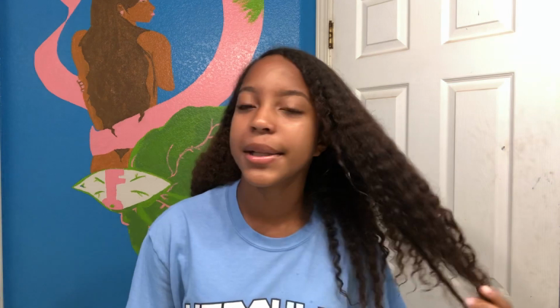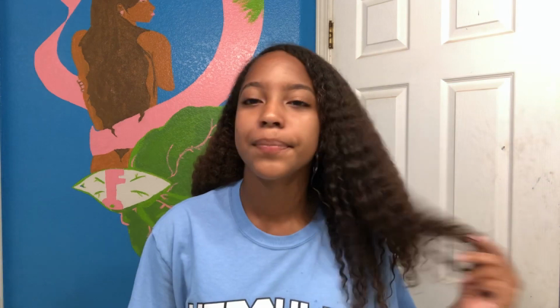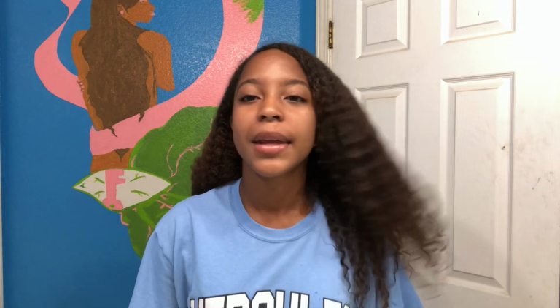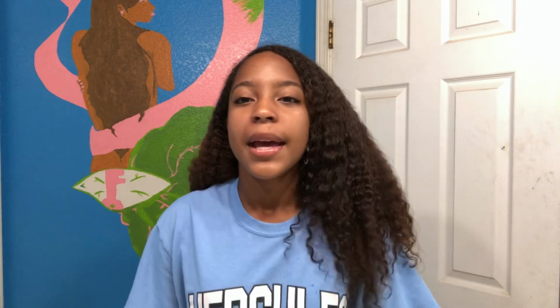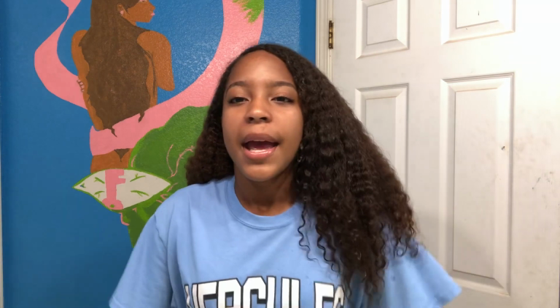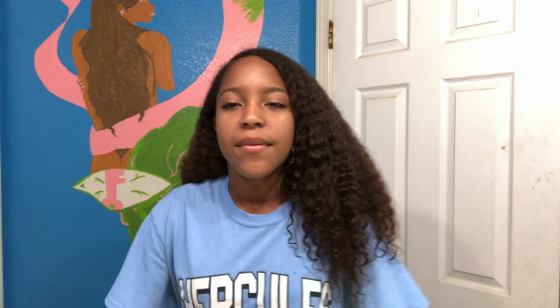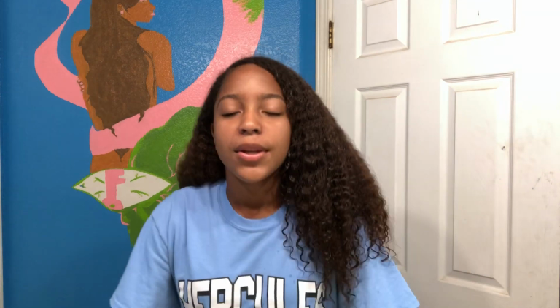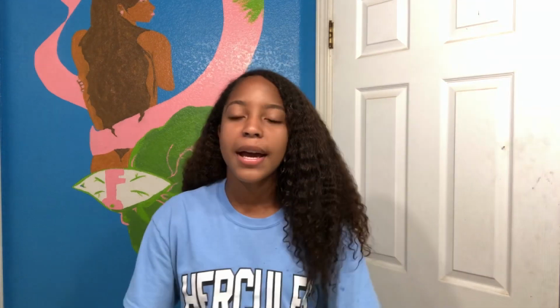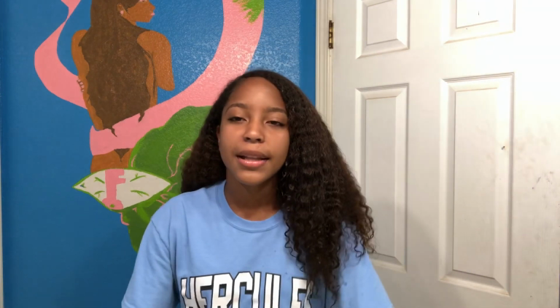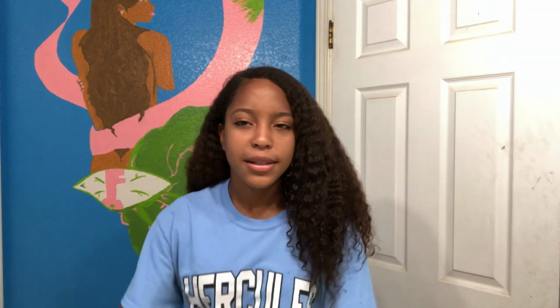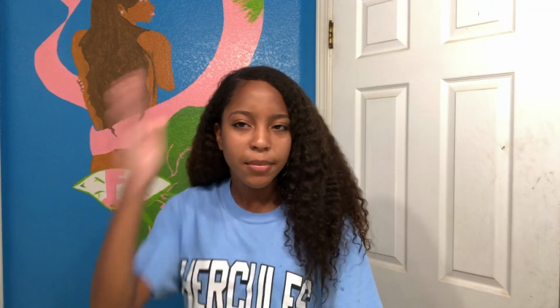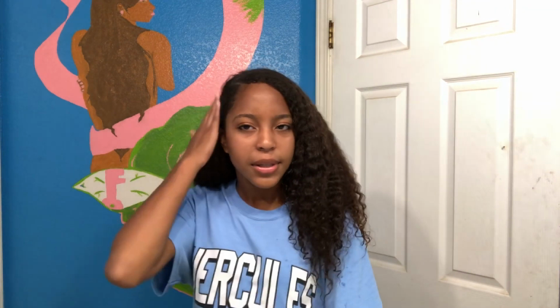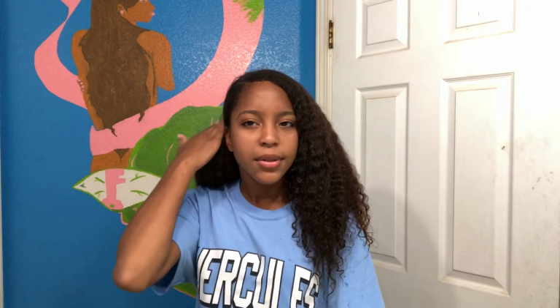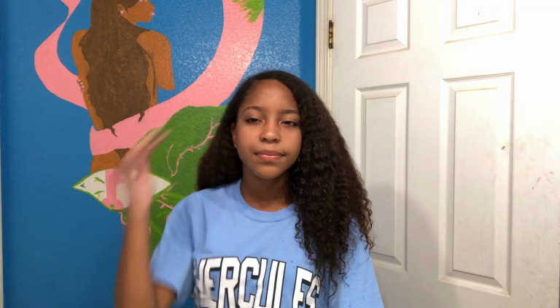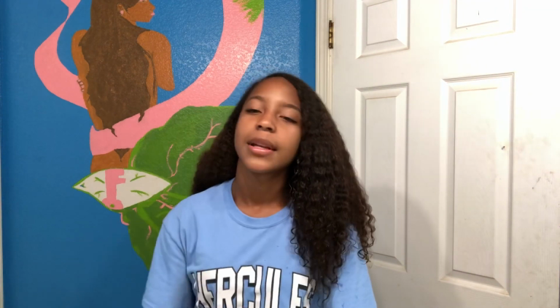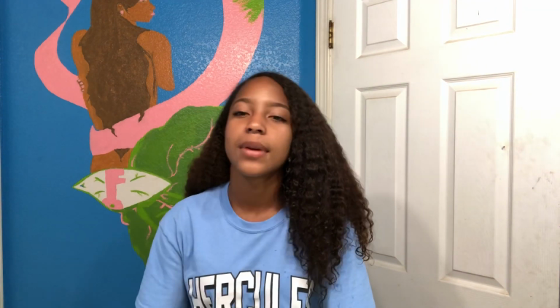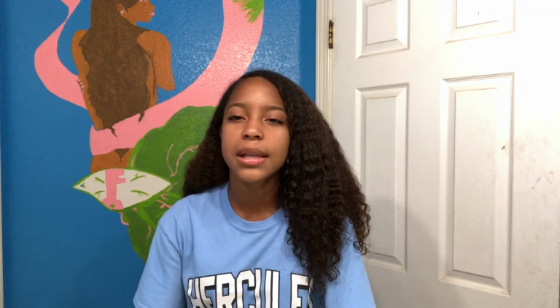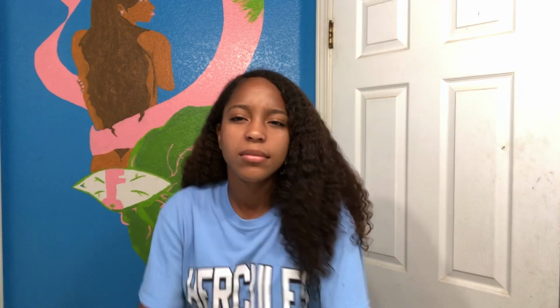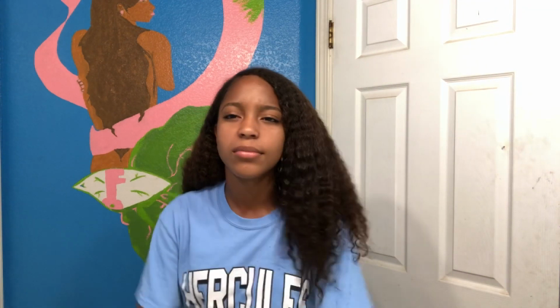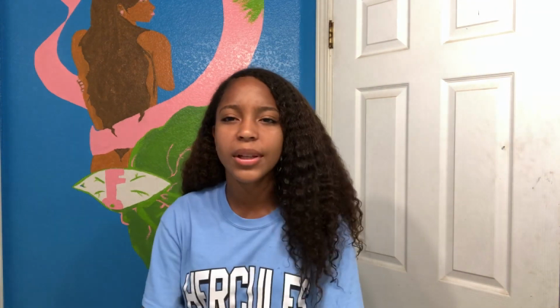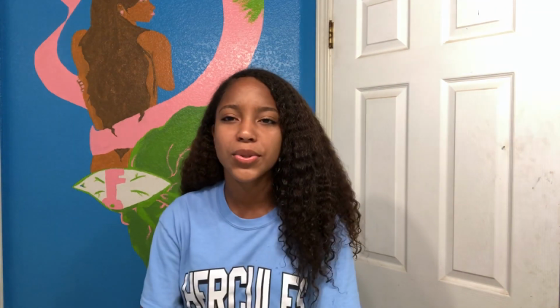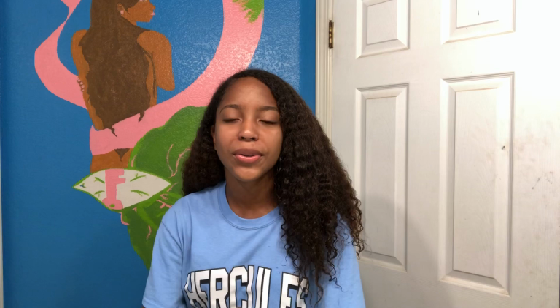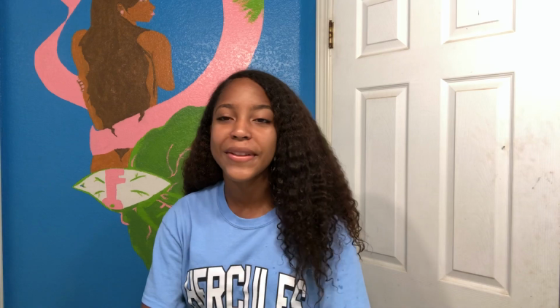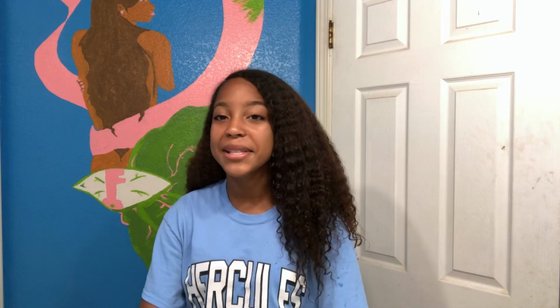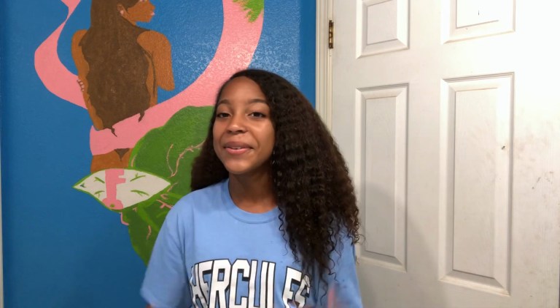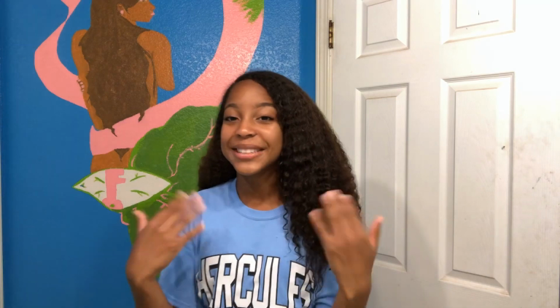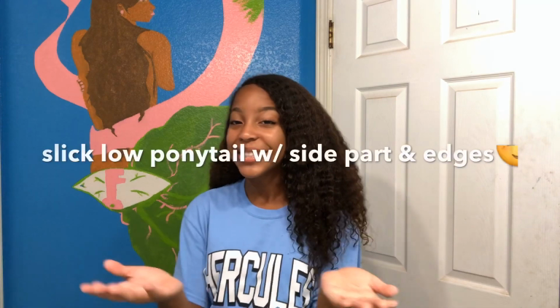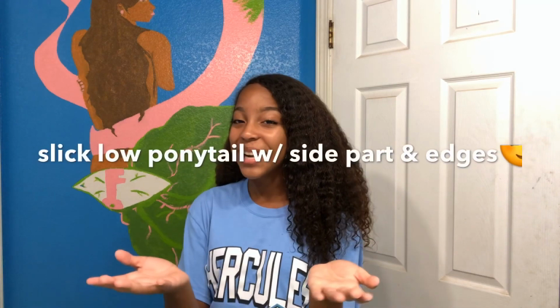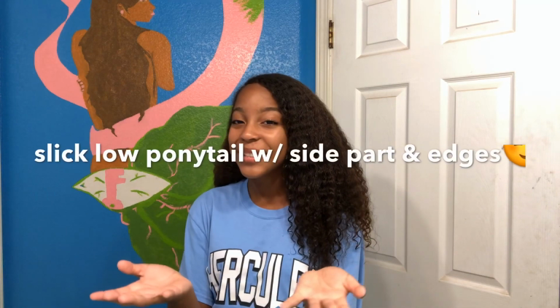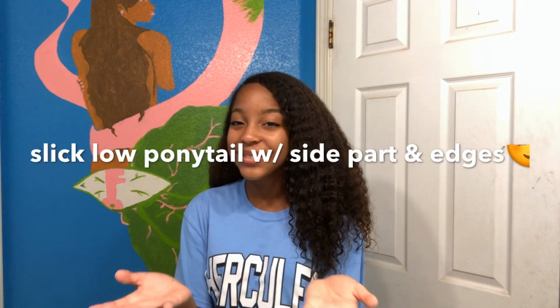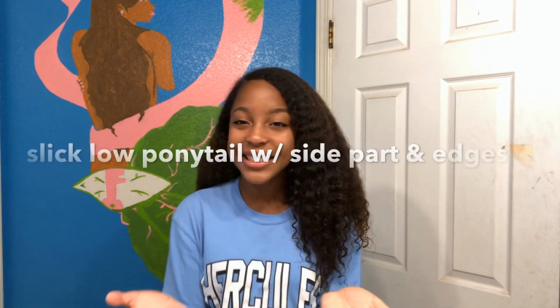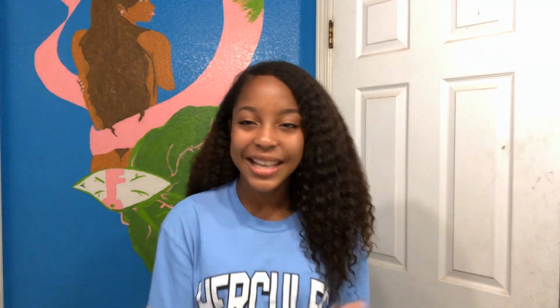In that video I had a slick ponytail and you guys wanted a tutorial on that, so that's what I'm here with today.